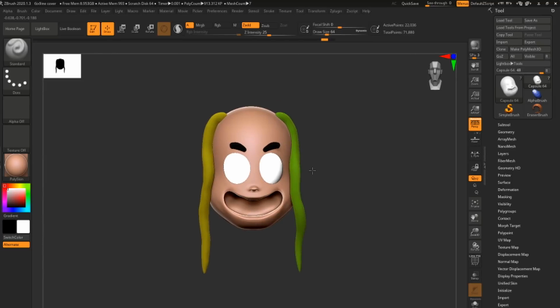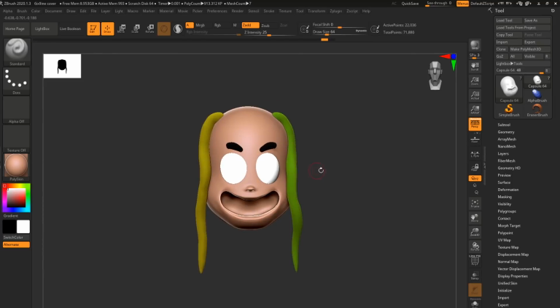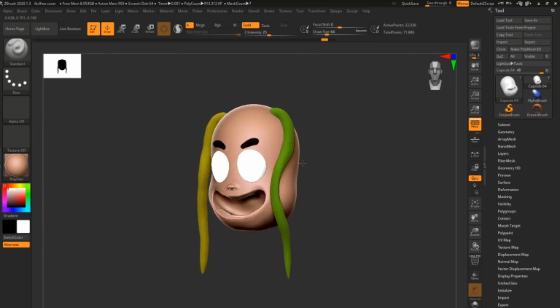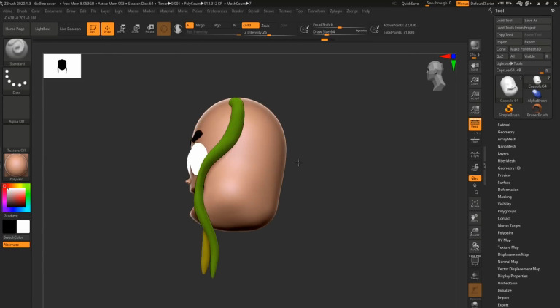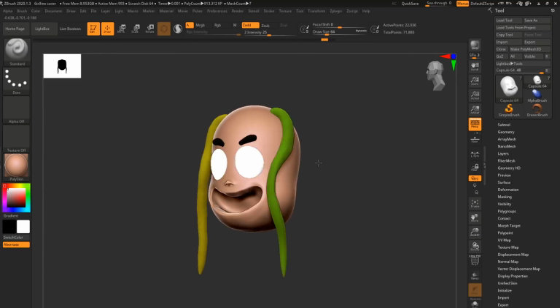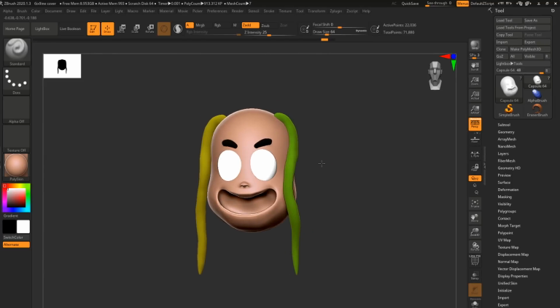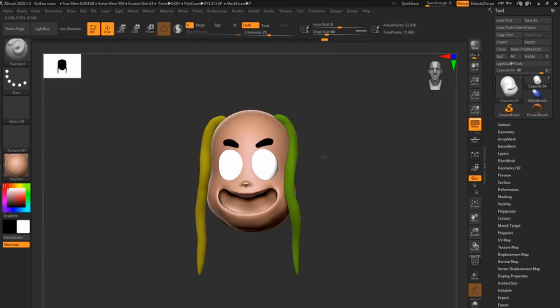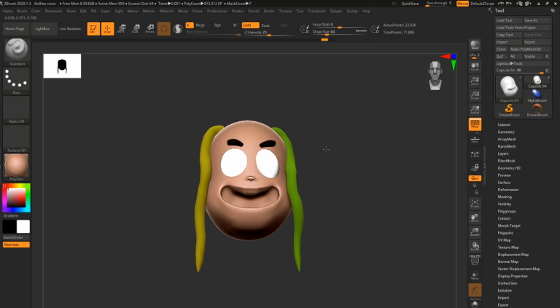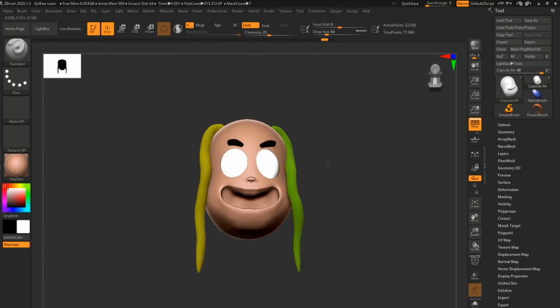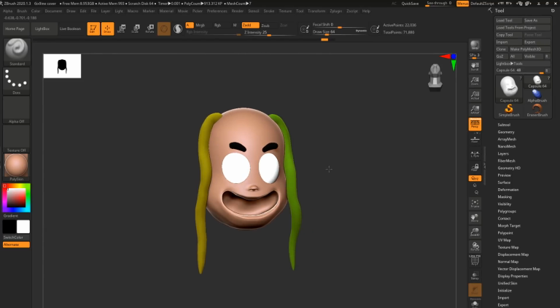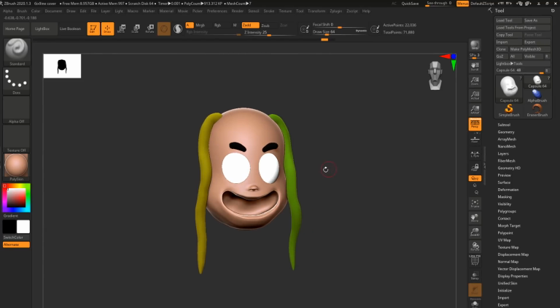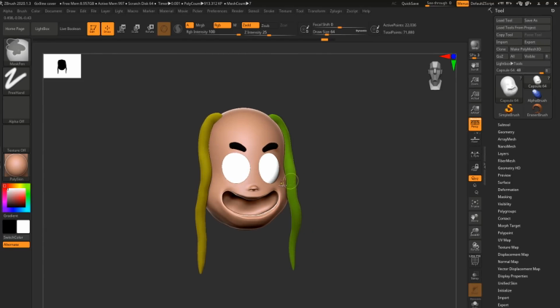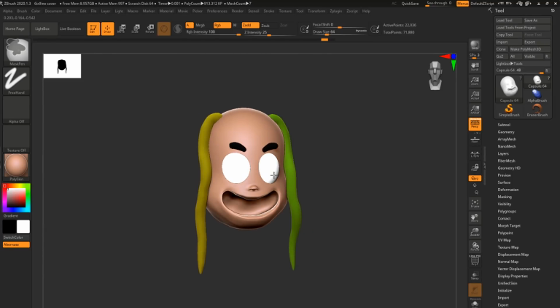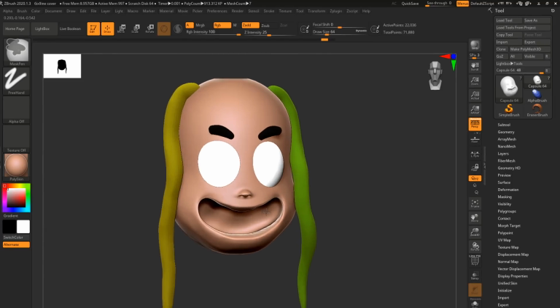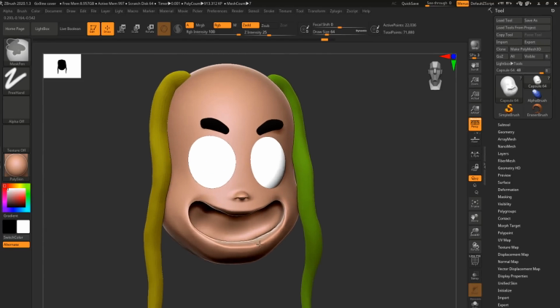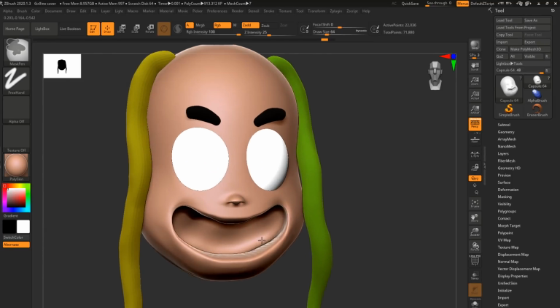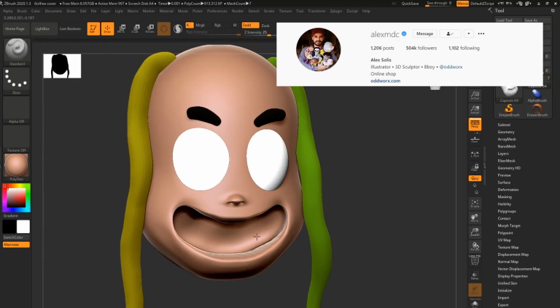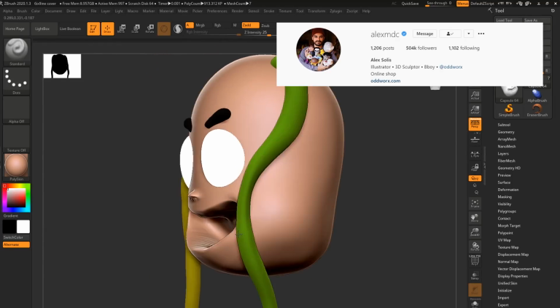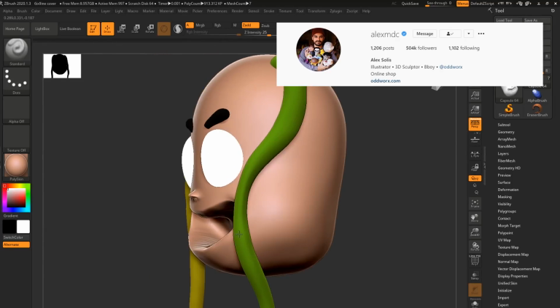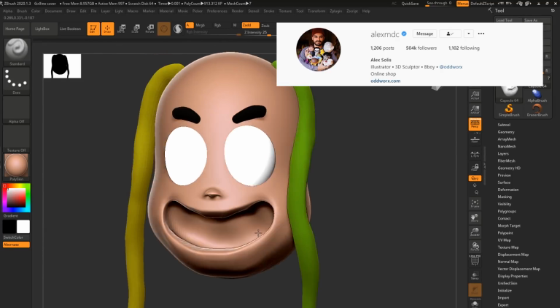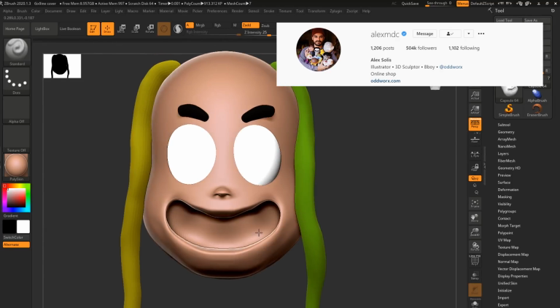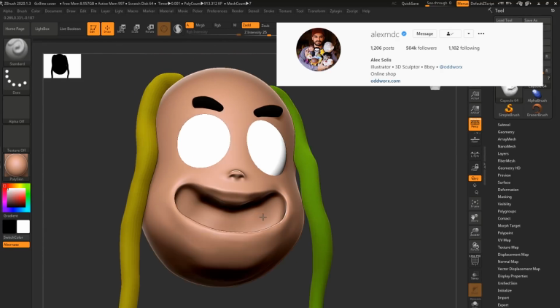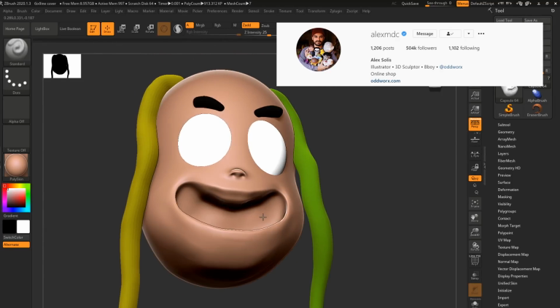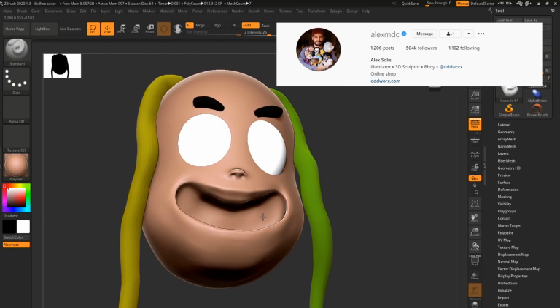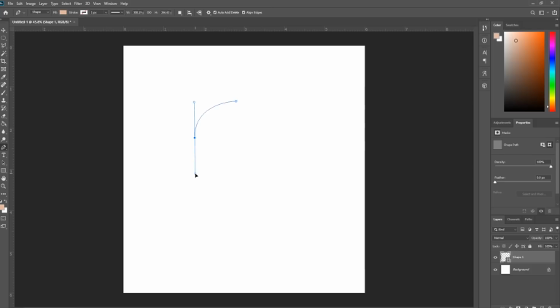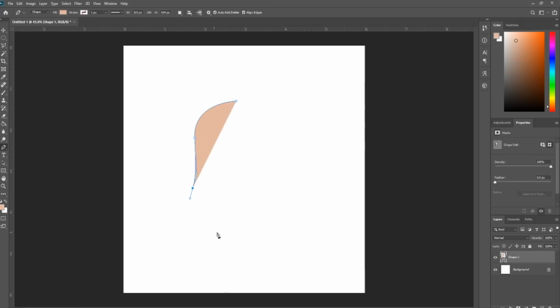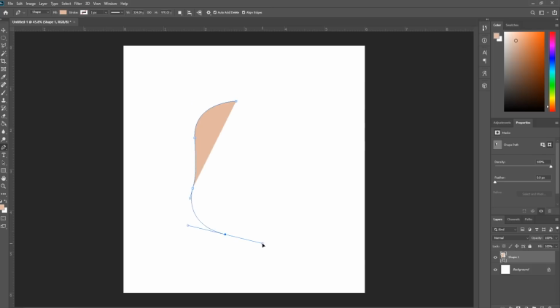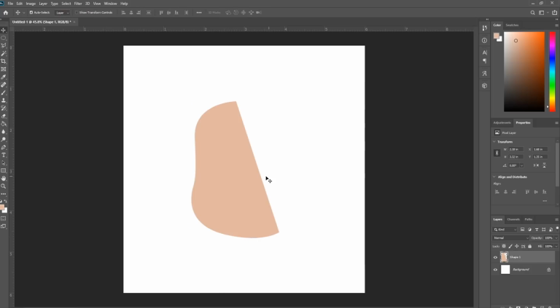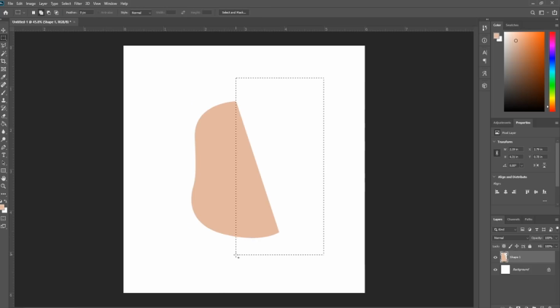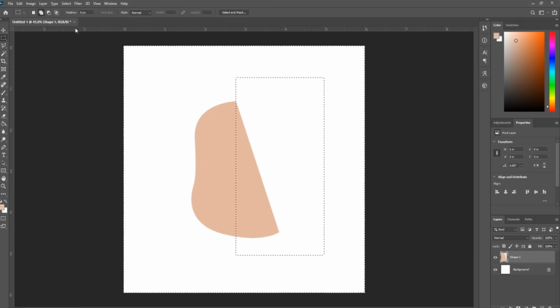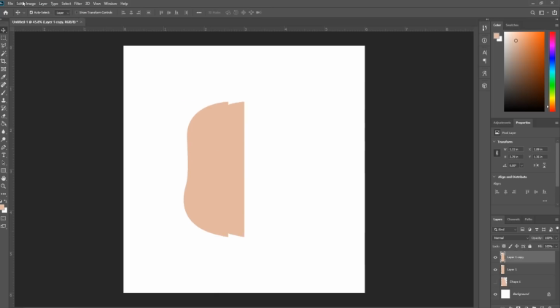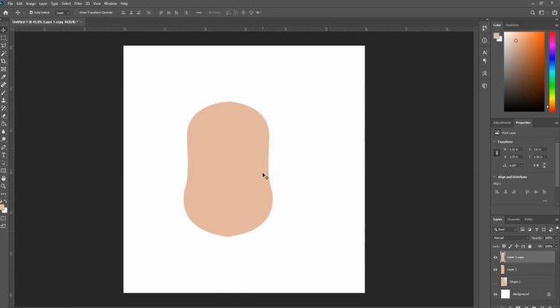Alright, let's see how this goes. I started by using ZBrush because that's what 6ix9ine's cover artist uses, but I quickly found out I was way over my head.